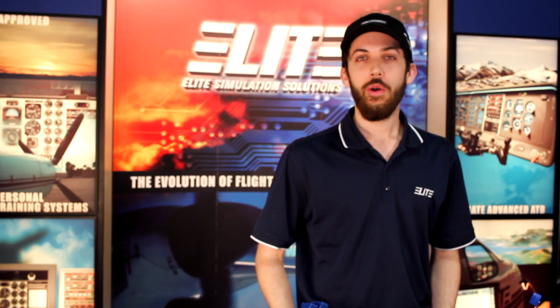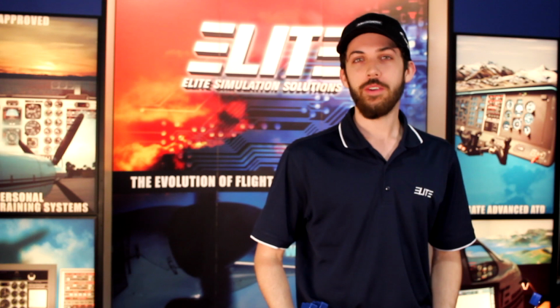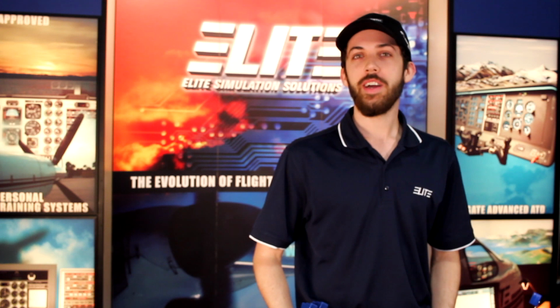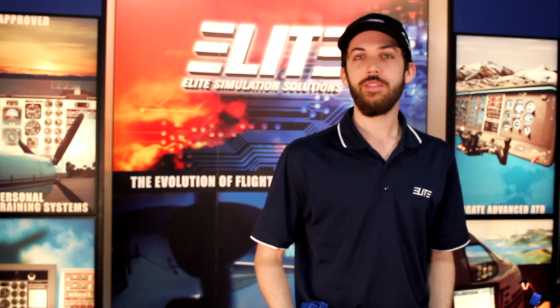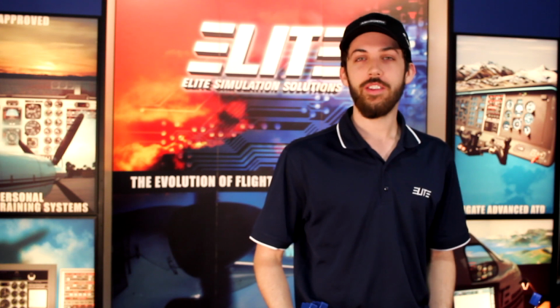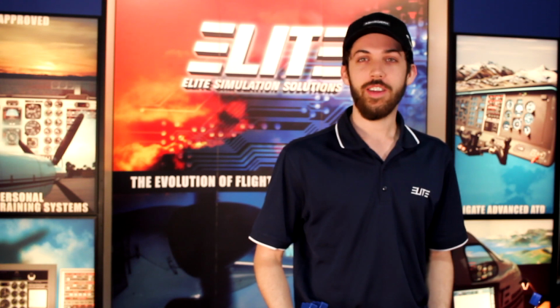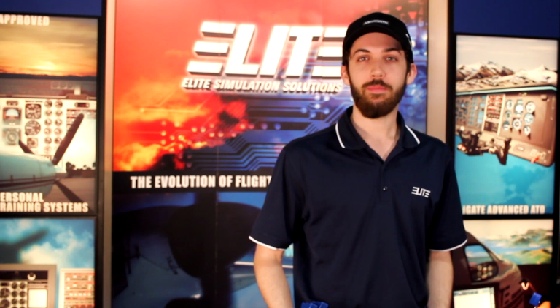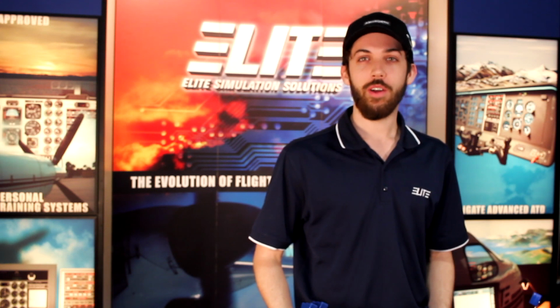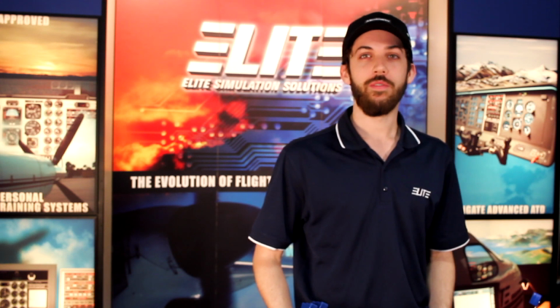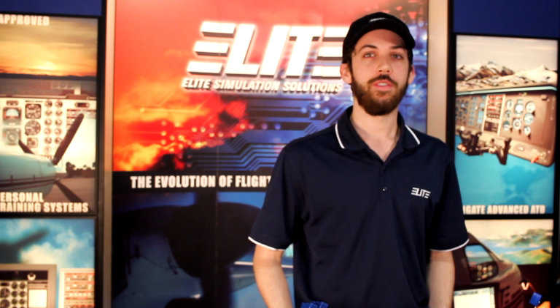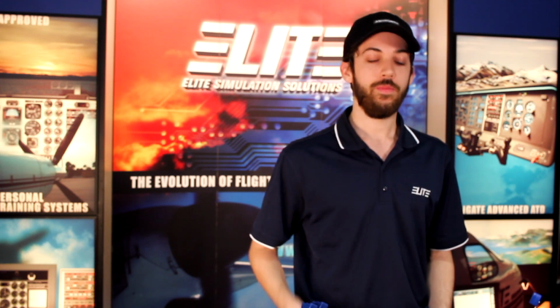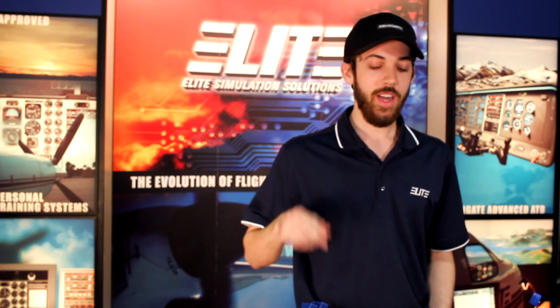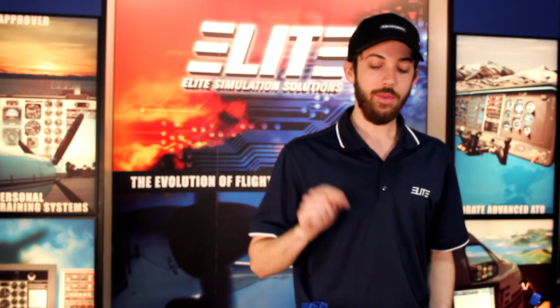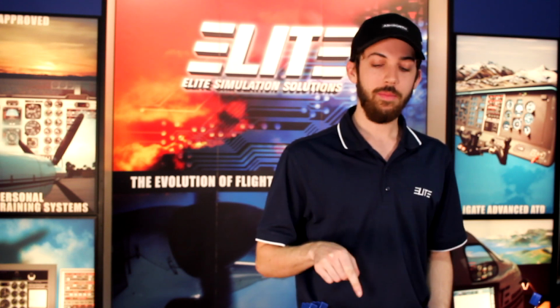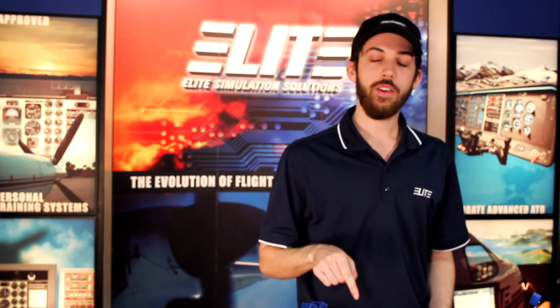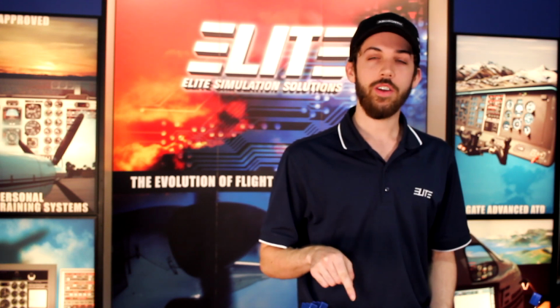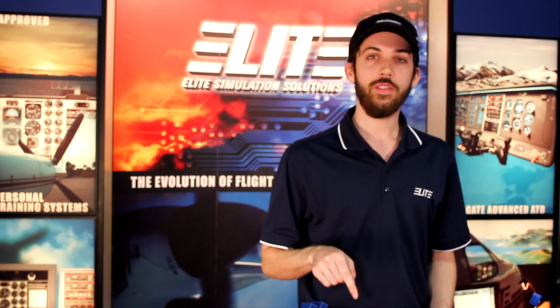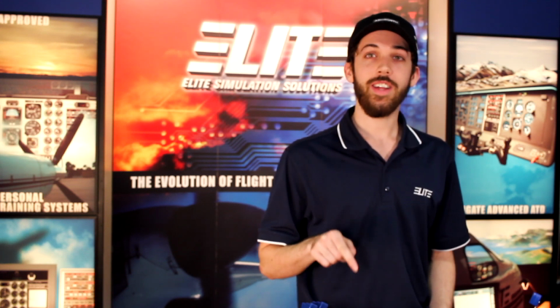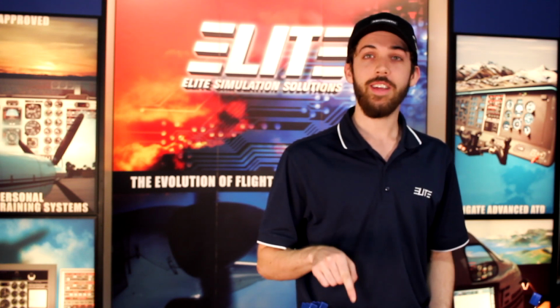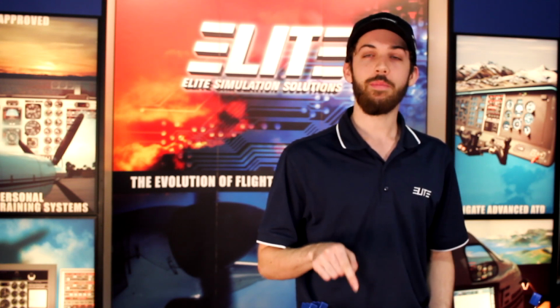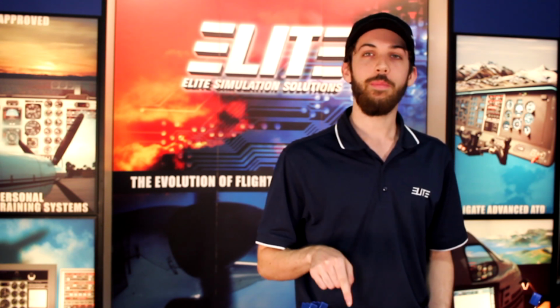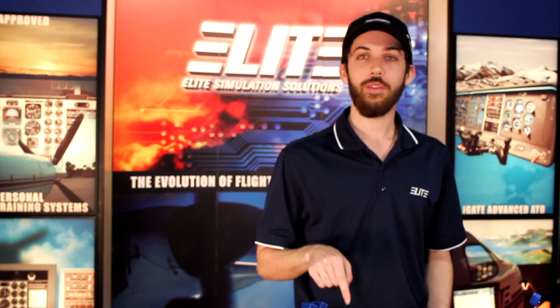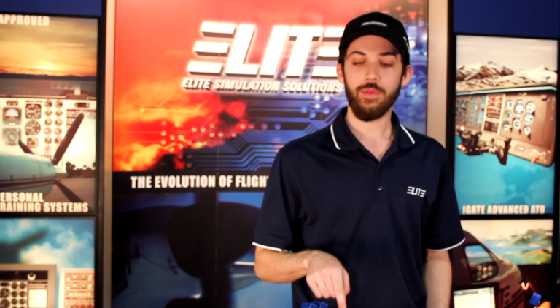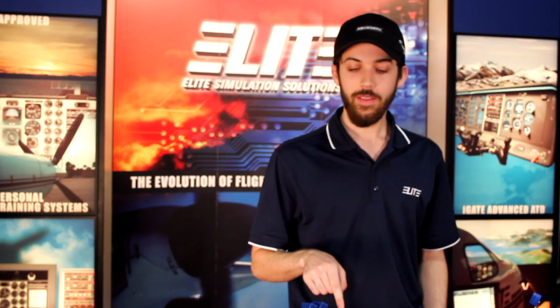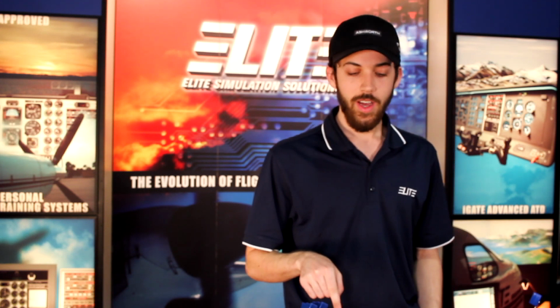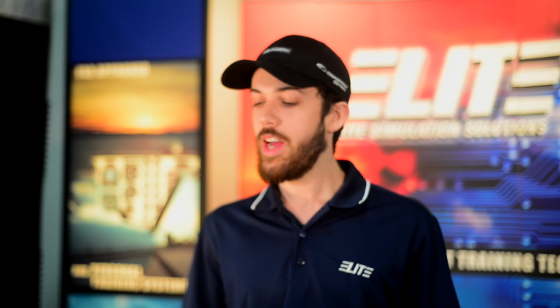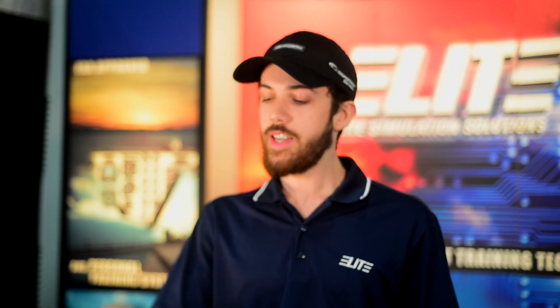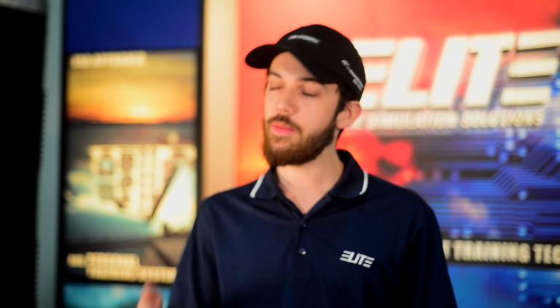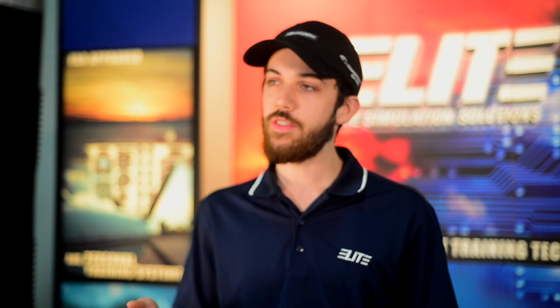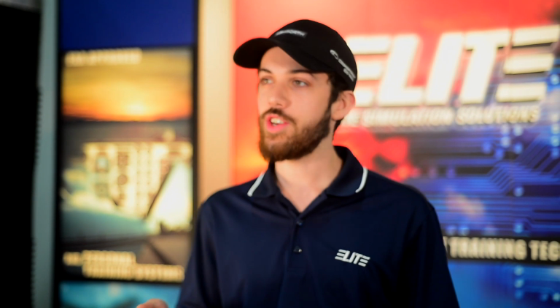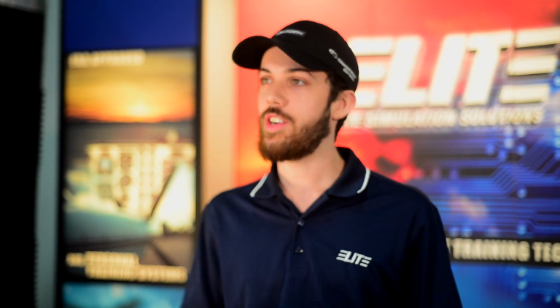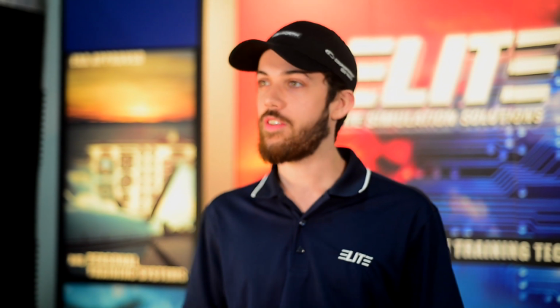Welcome back to another Elite product review. Today we're going to be going over the Elite Pro Panel 3 and some of the functions it offers.